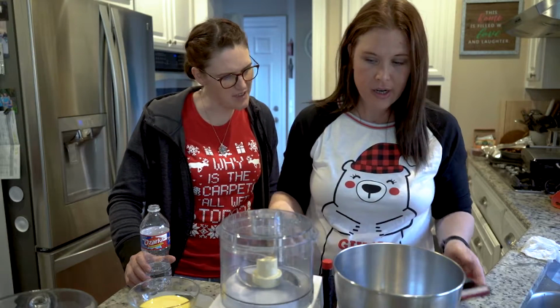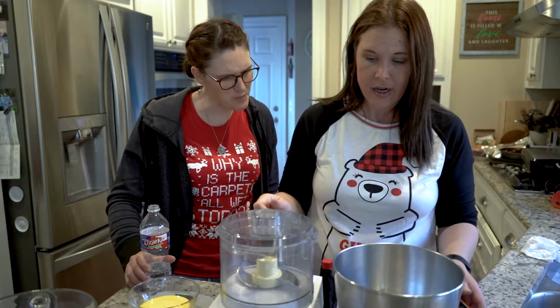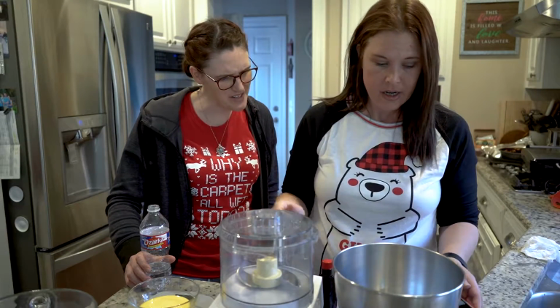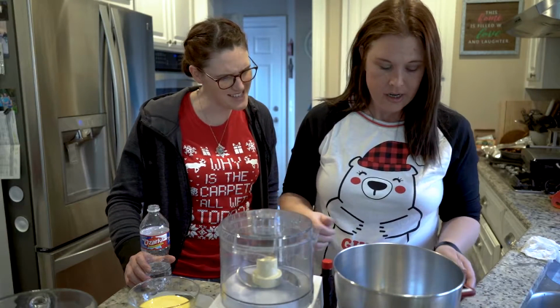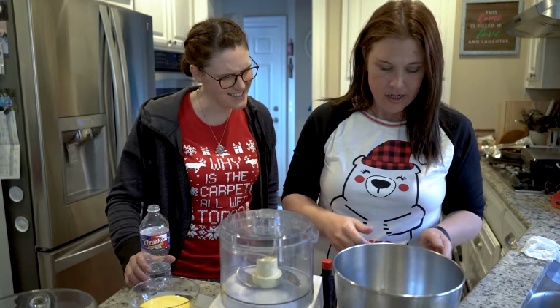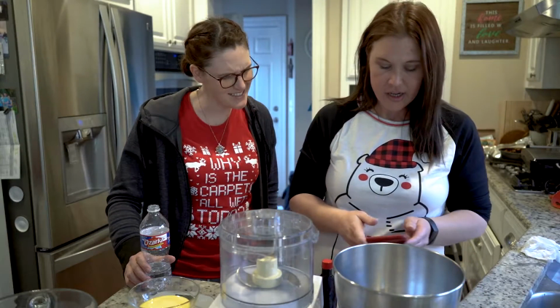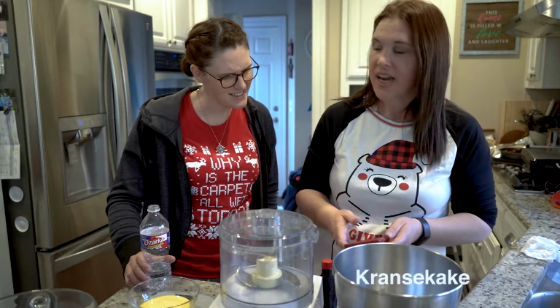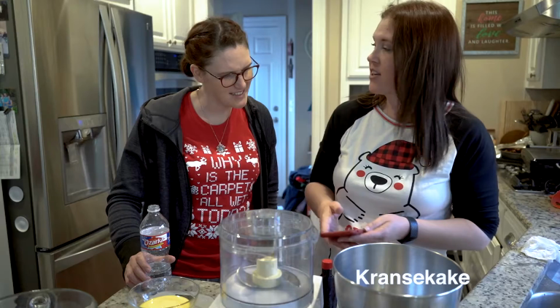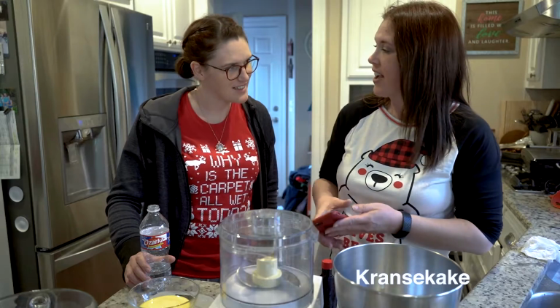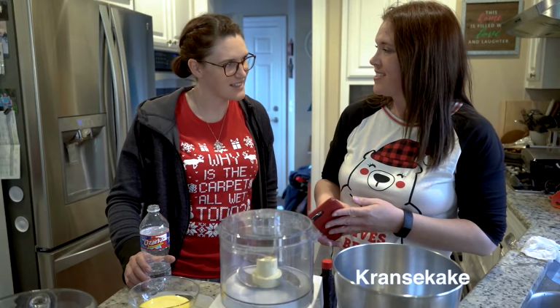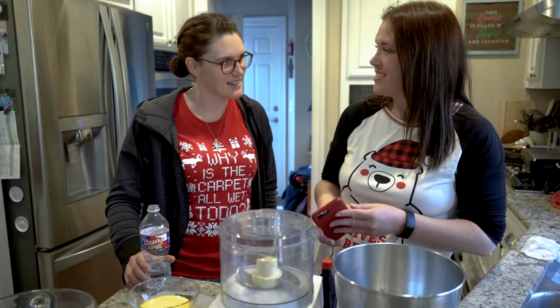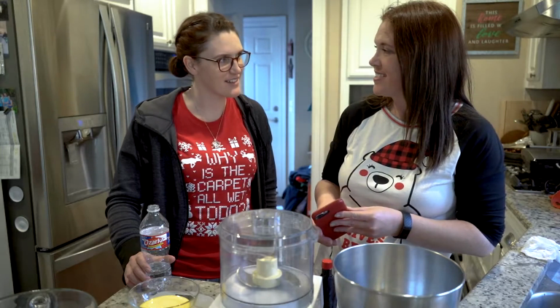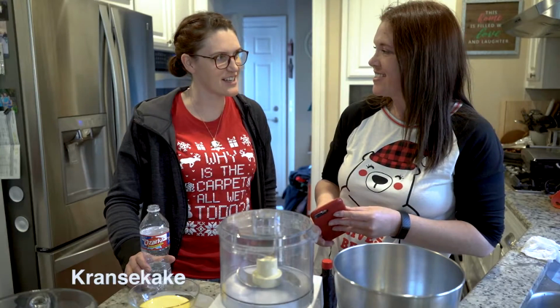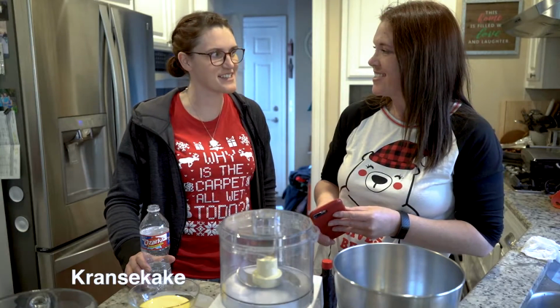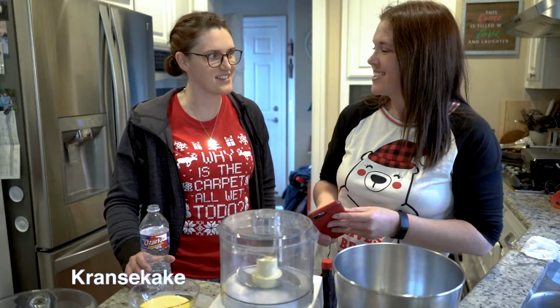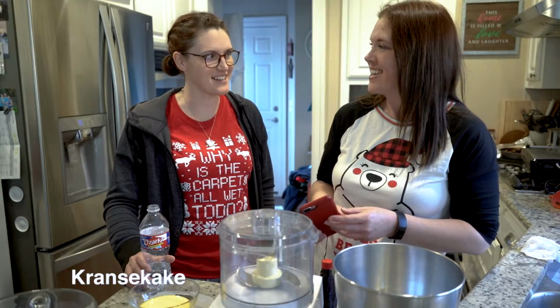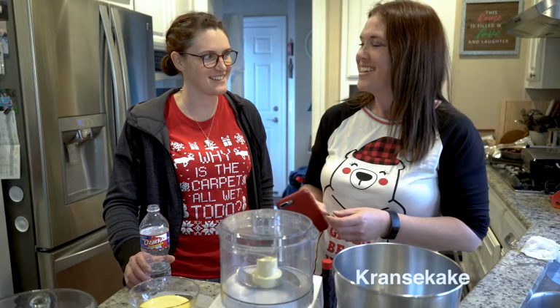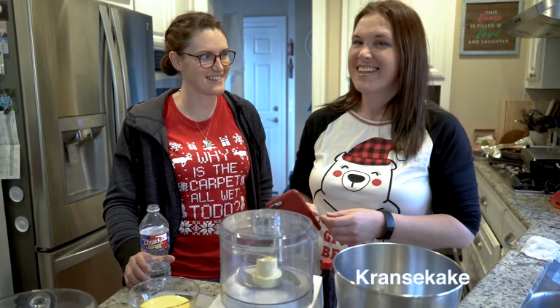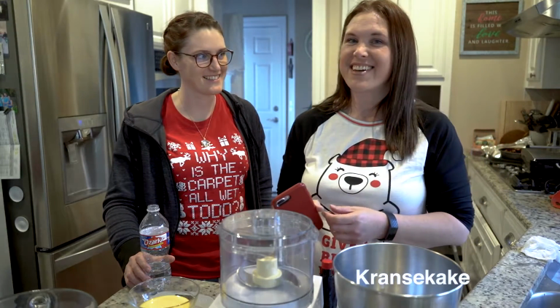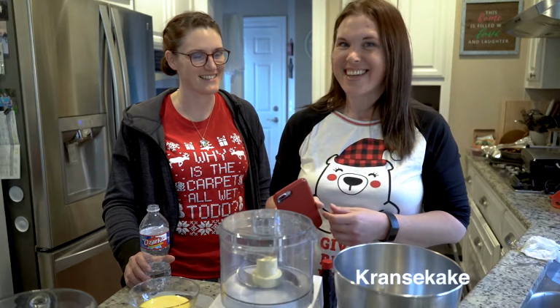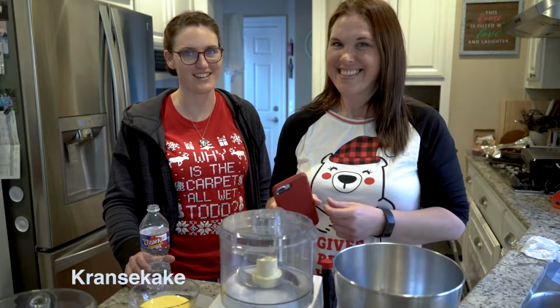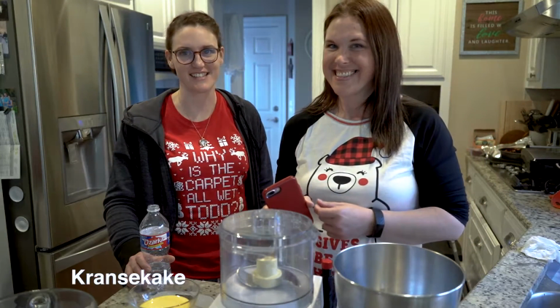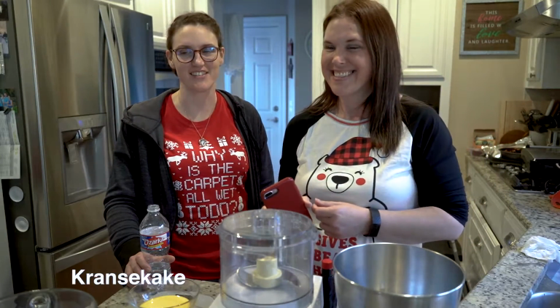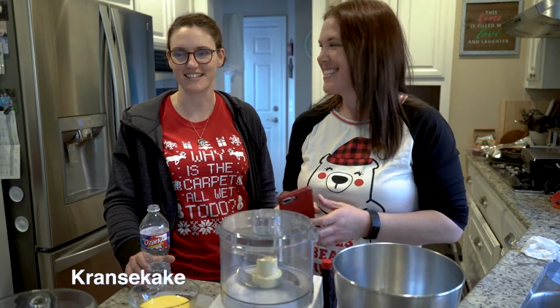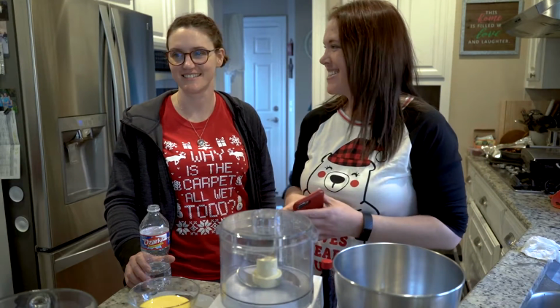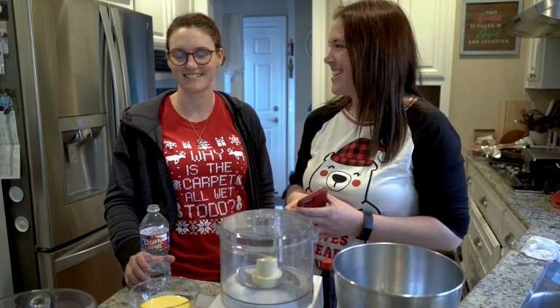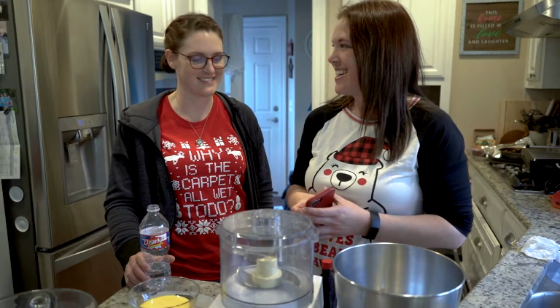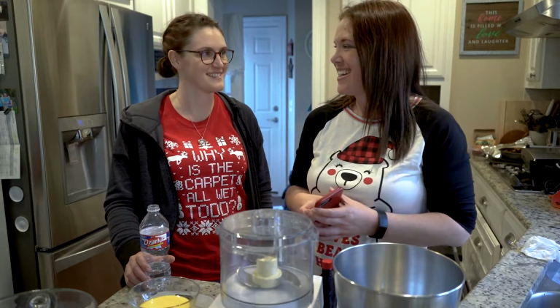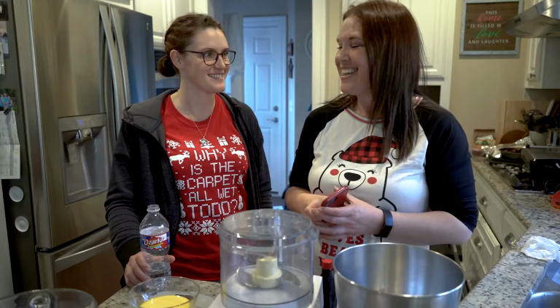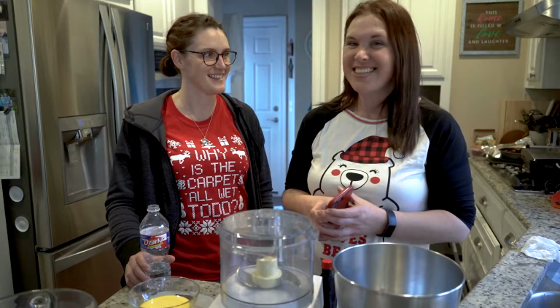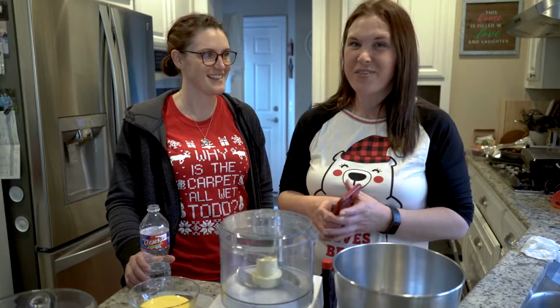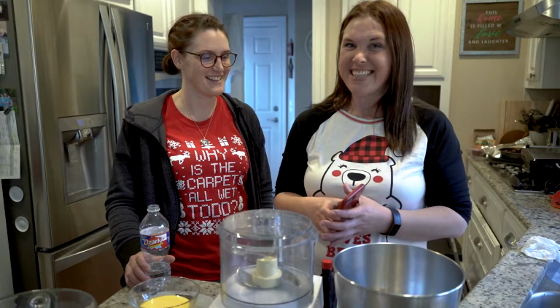How do you pronounce that? Kransekake. Kransekake. Kransekake. It's Norwegian.